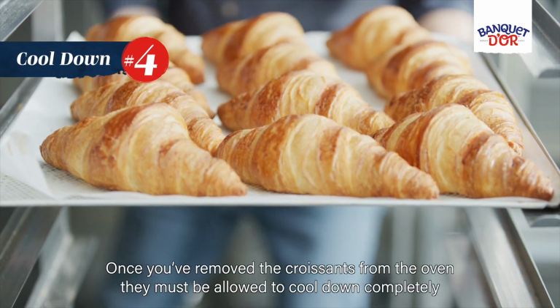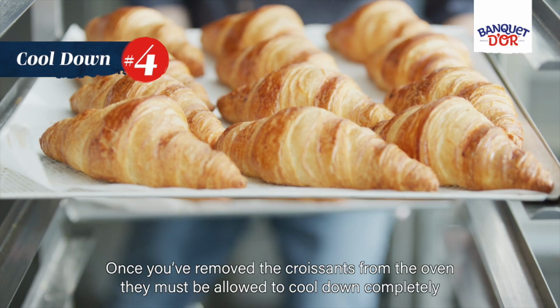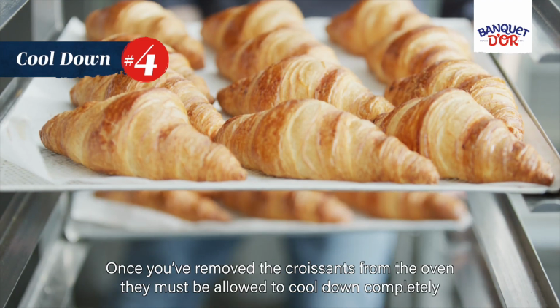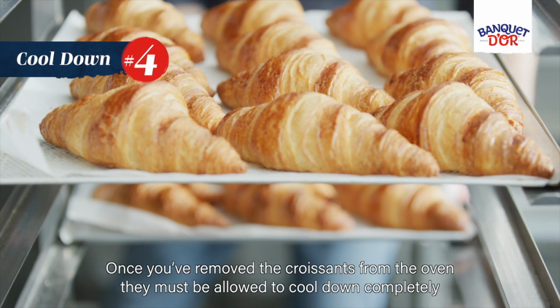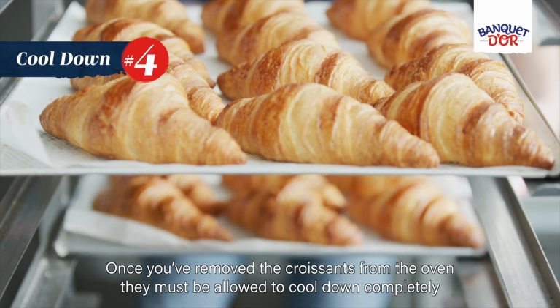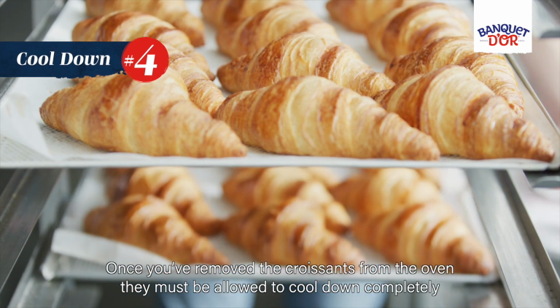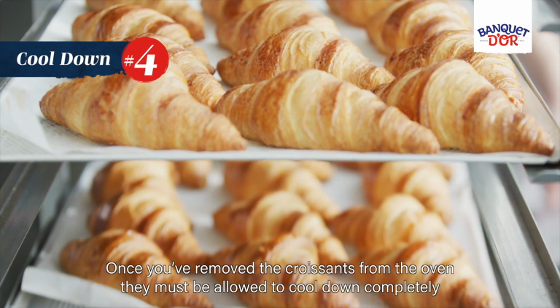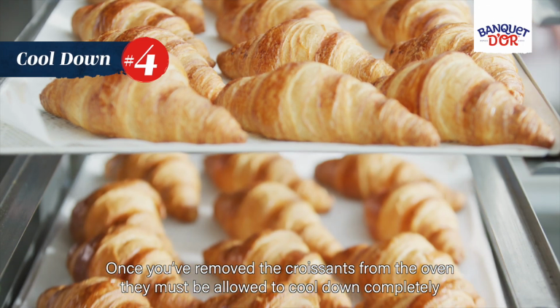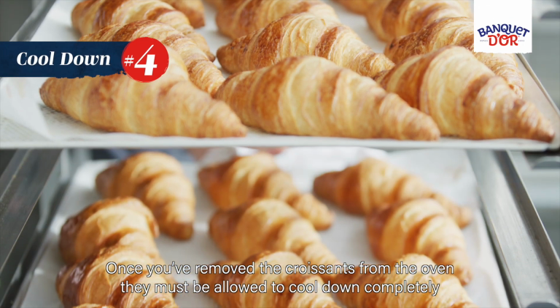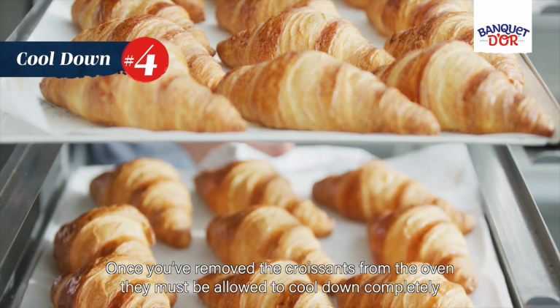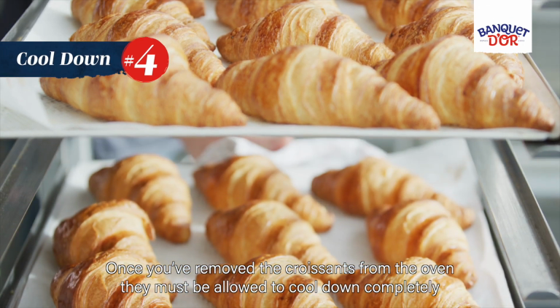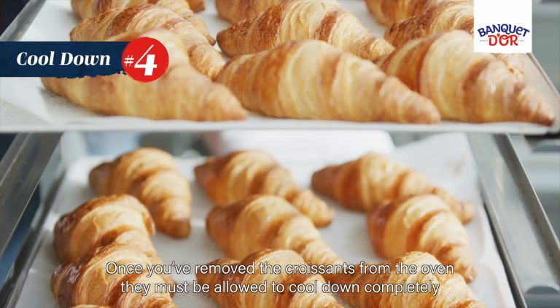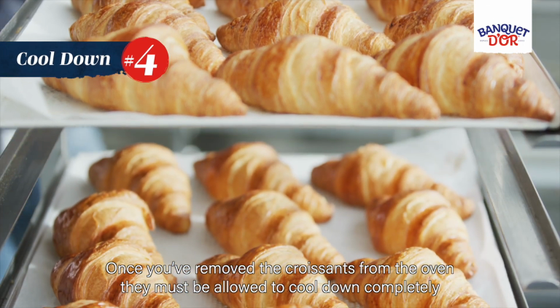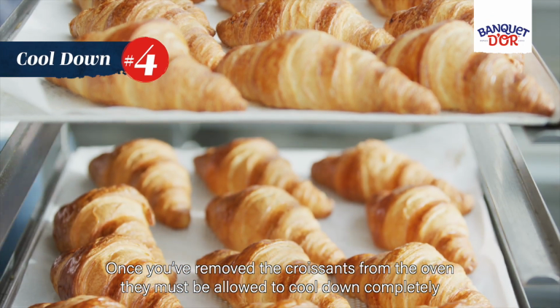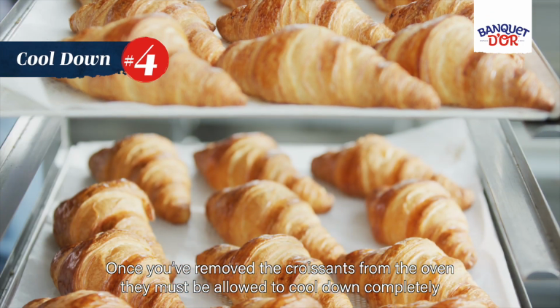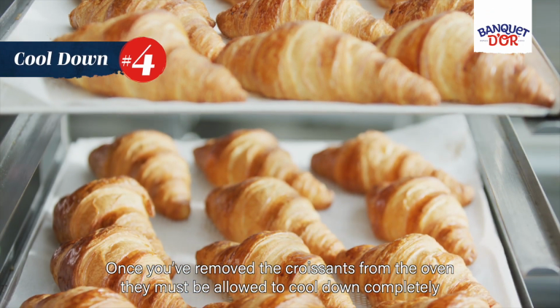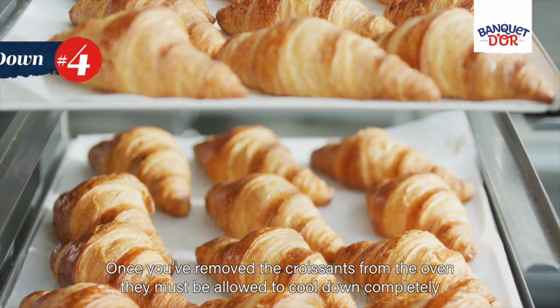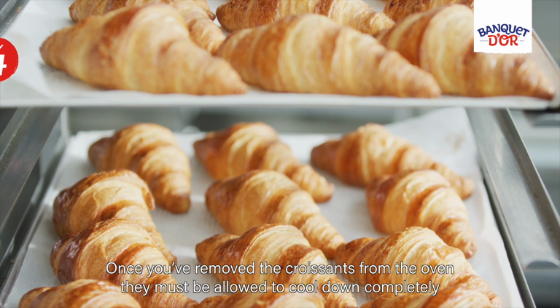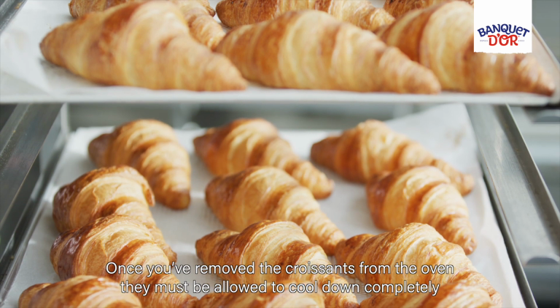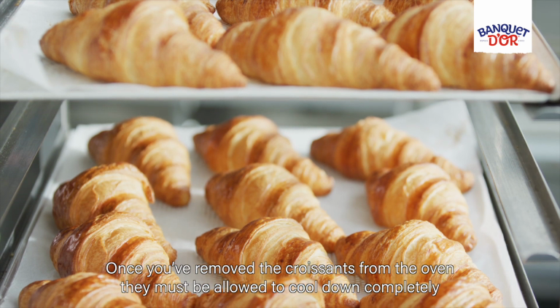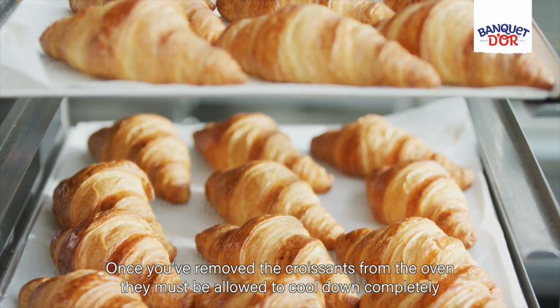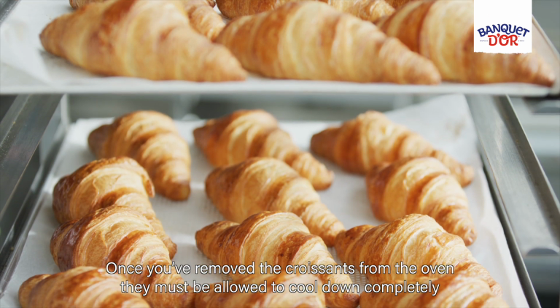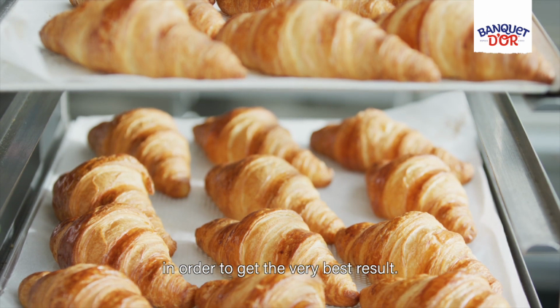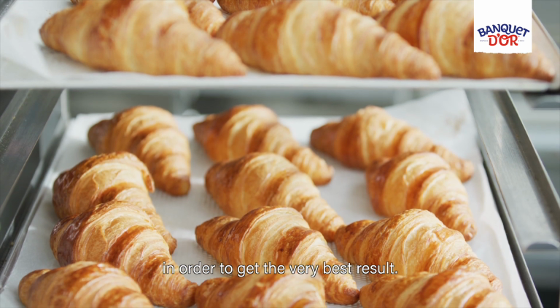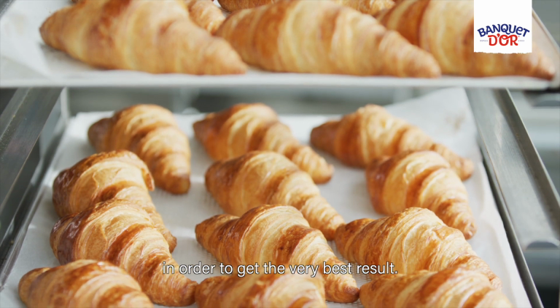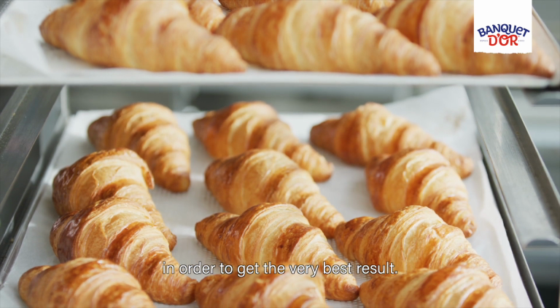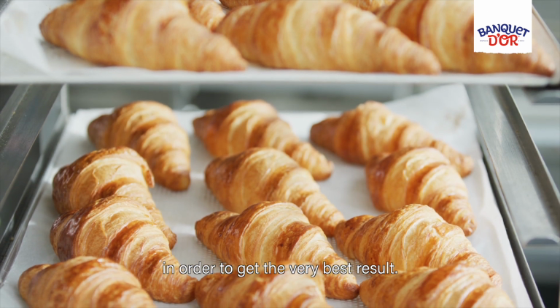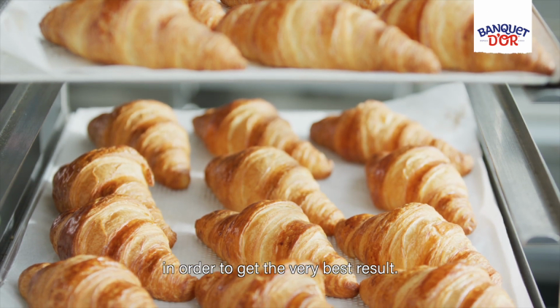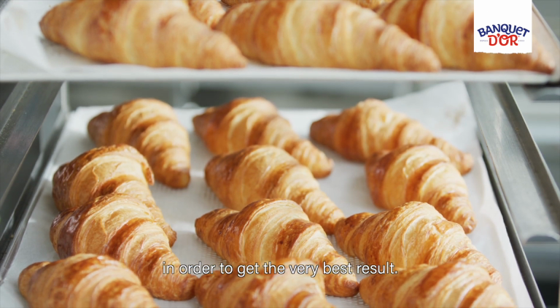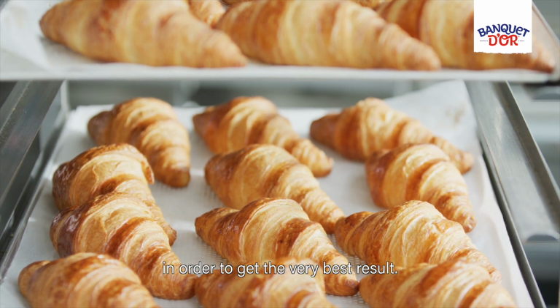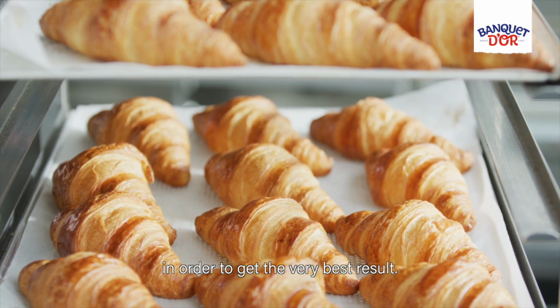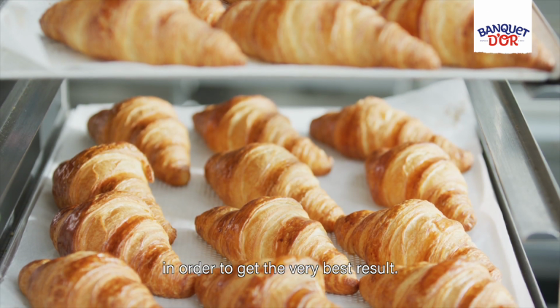Once you have removed the croissants from the oven, they must be allowed to cool down completely in order to get the very best result.